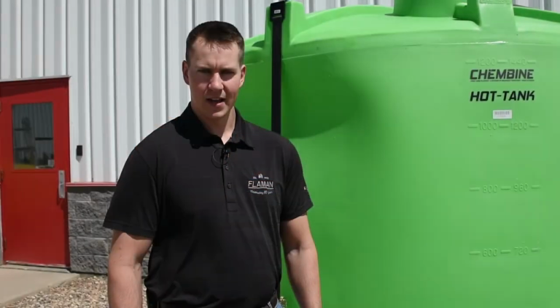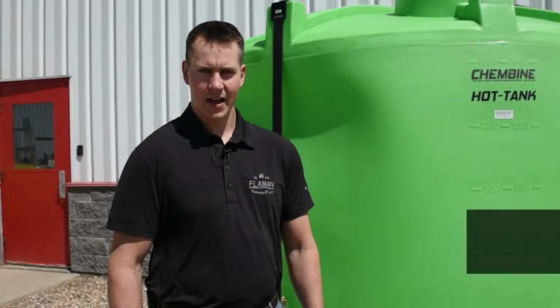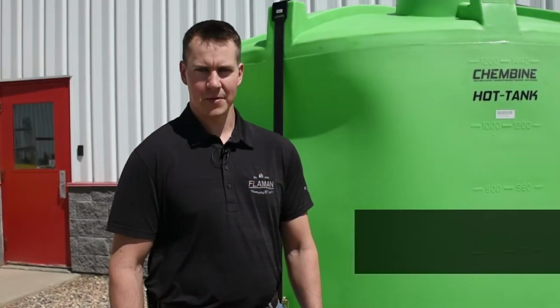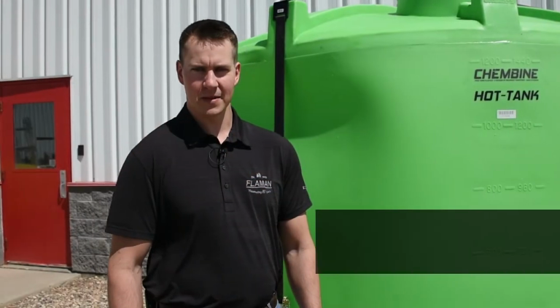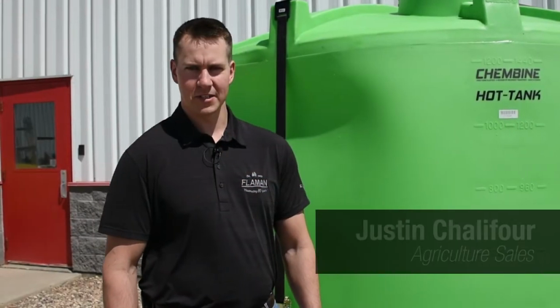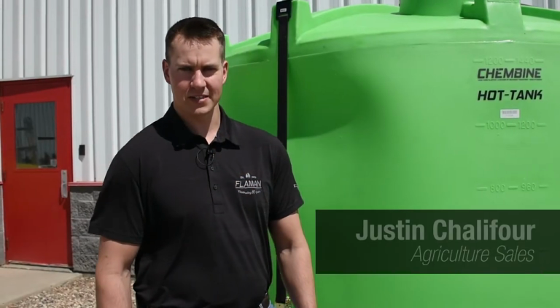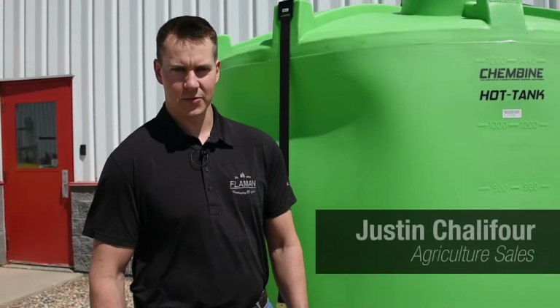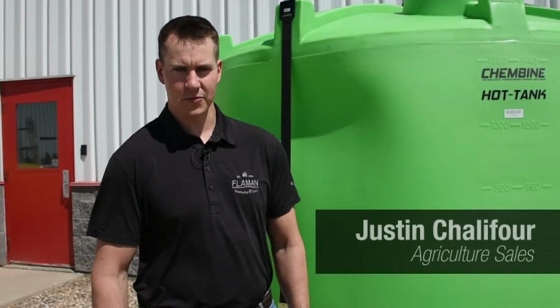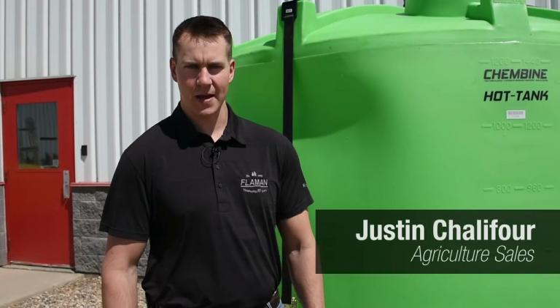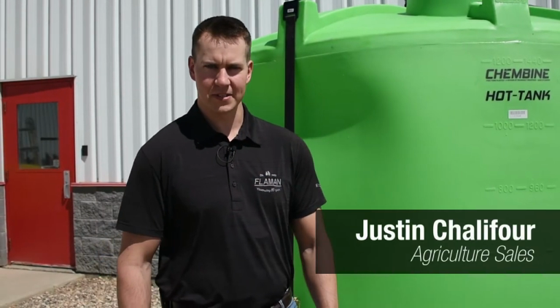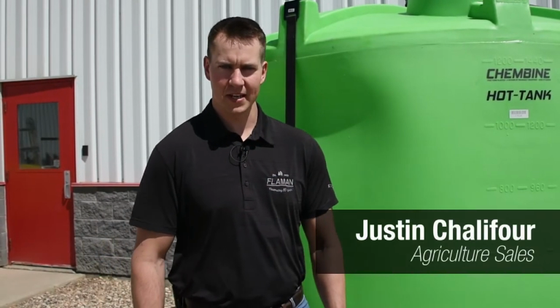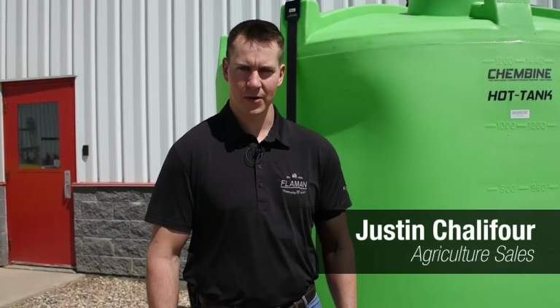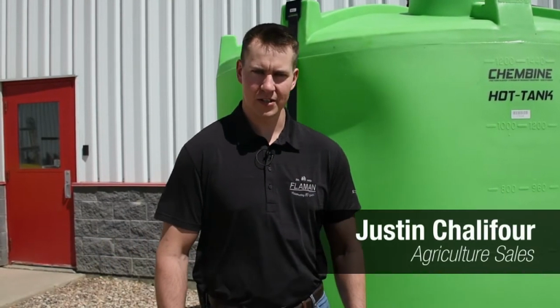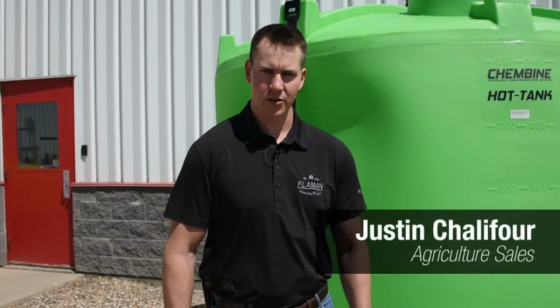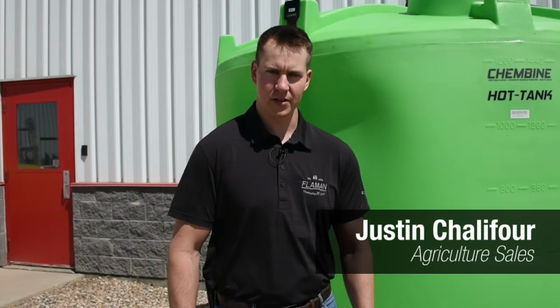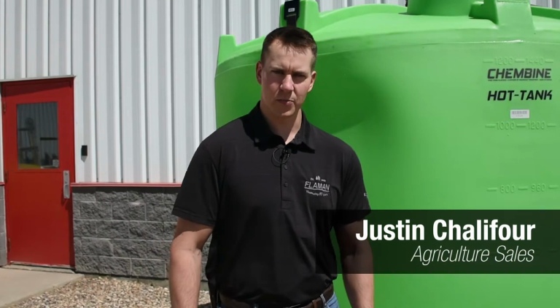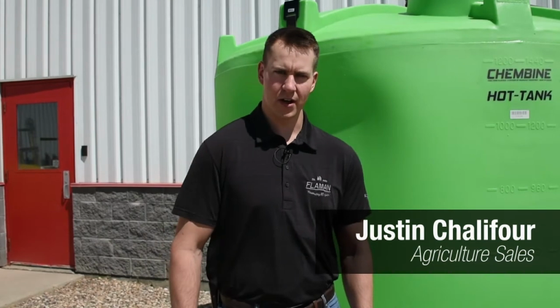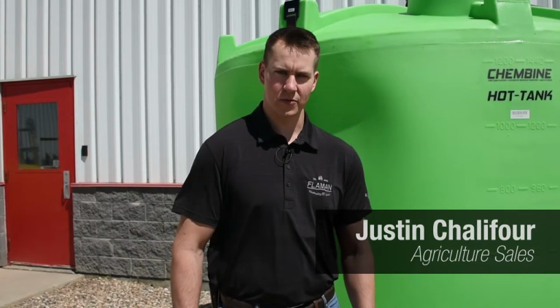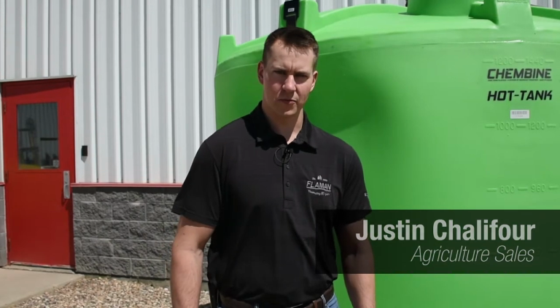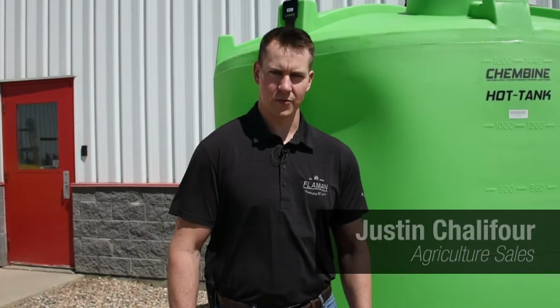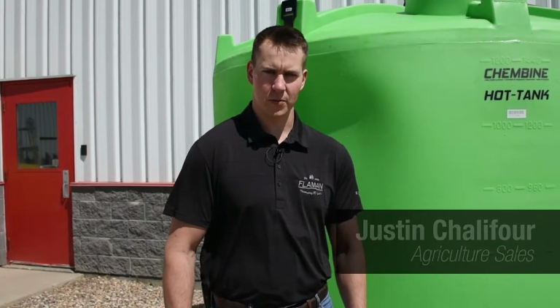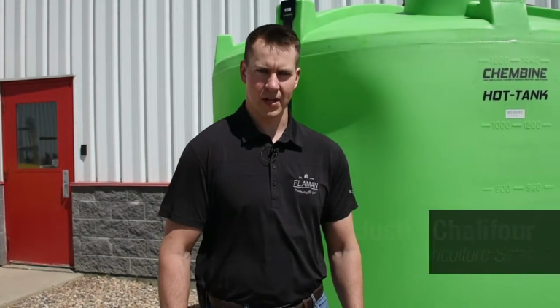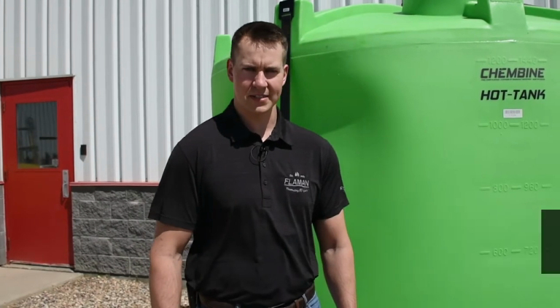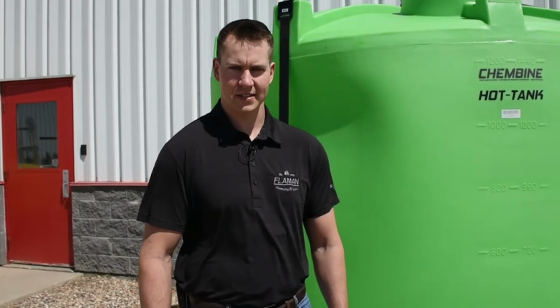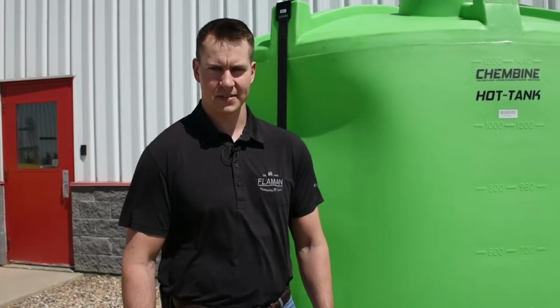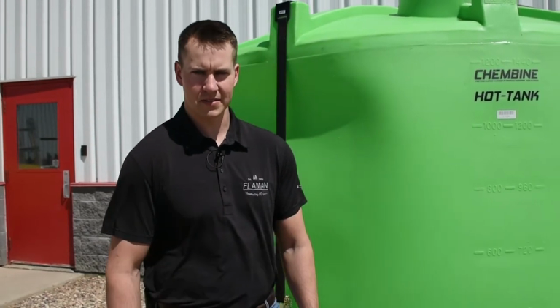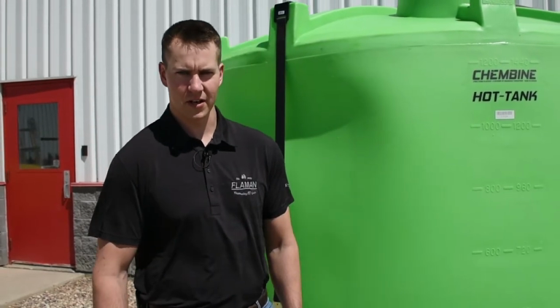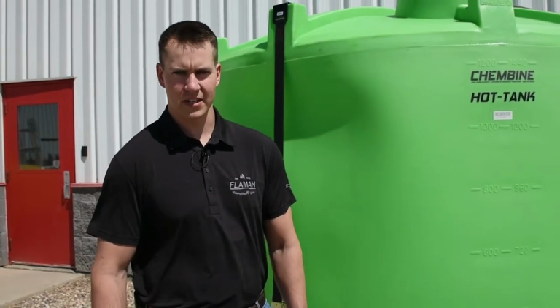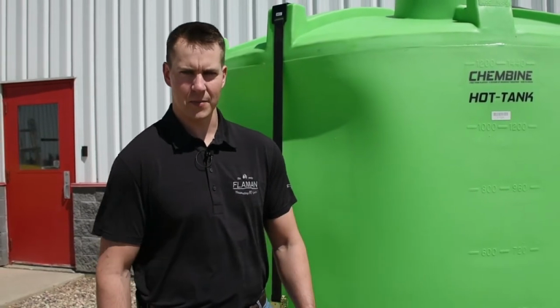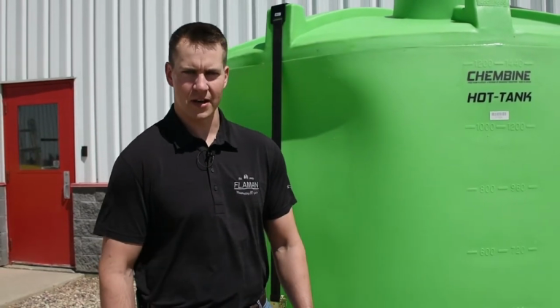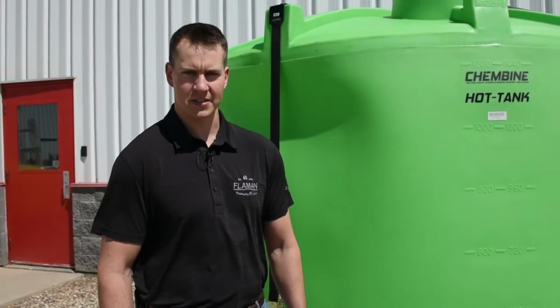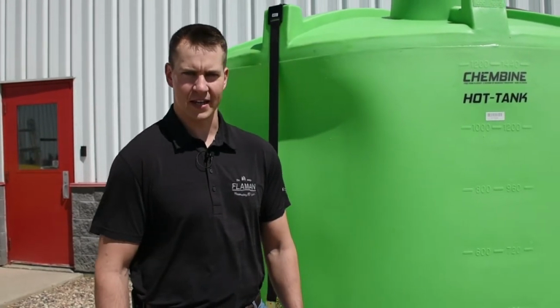Hi, my name is Justin from Flamen. Today we're going to show you a new product from Freeform Plastics. It's called the Cambine Hot Tank.